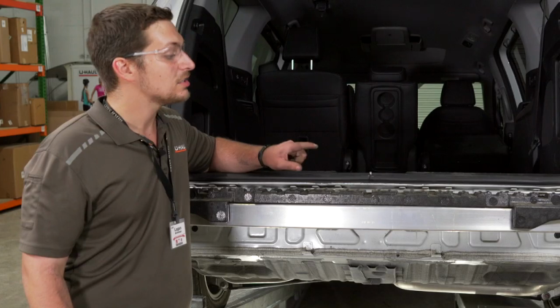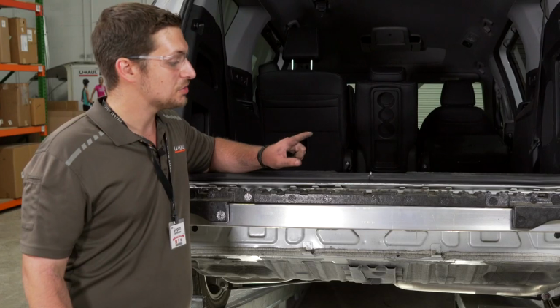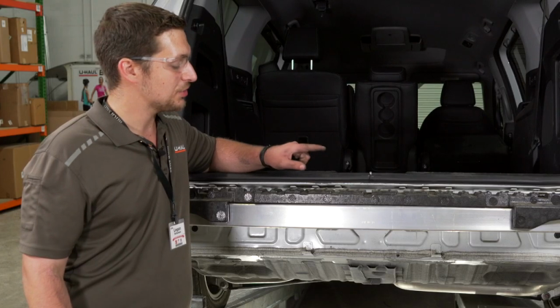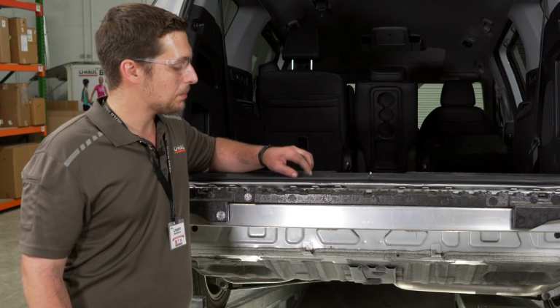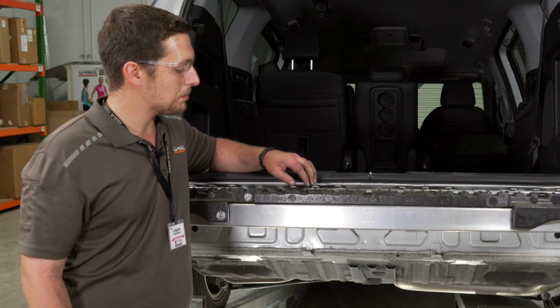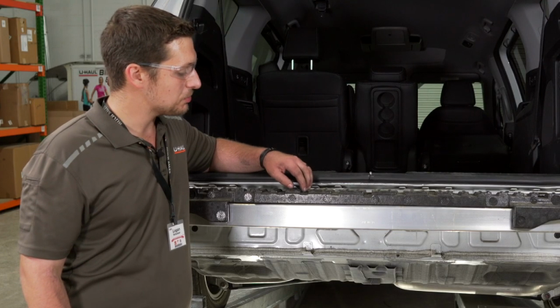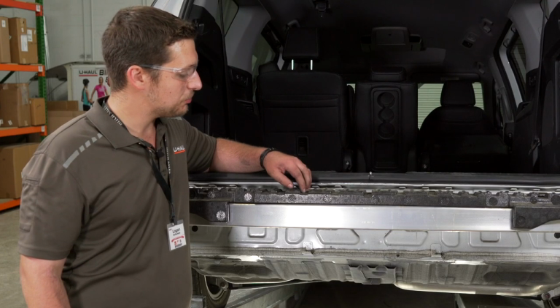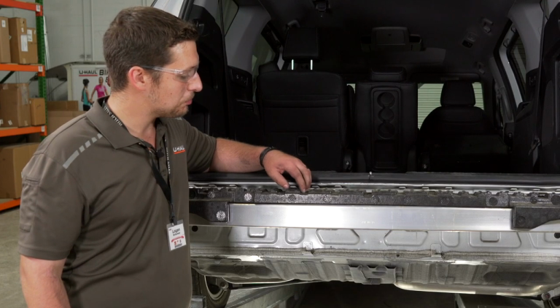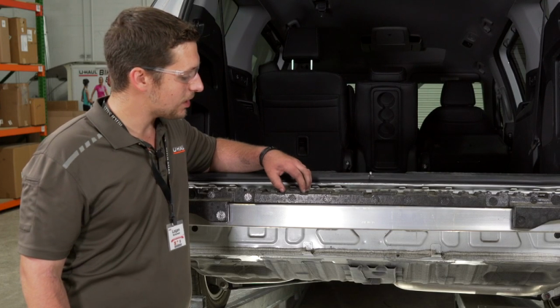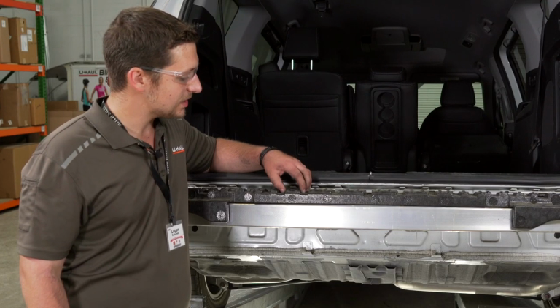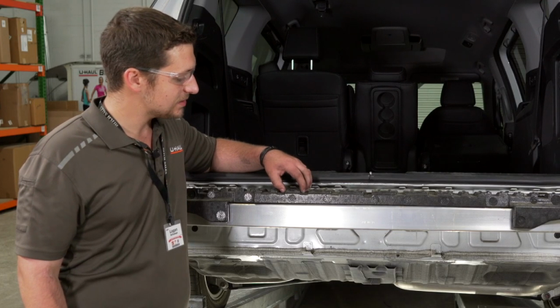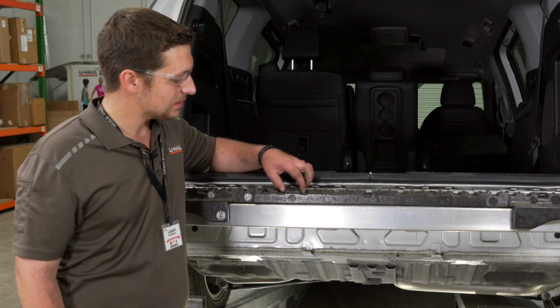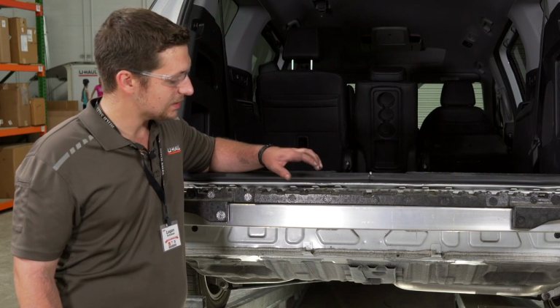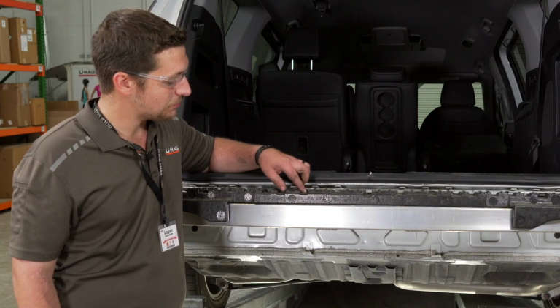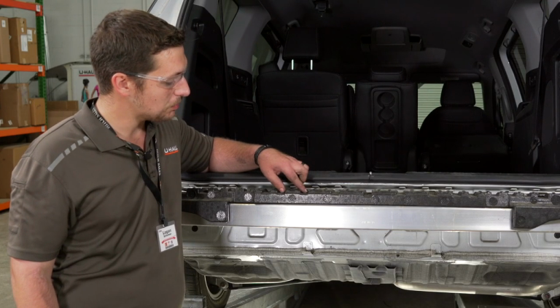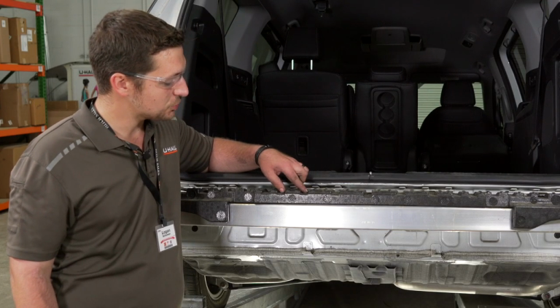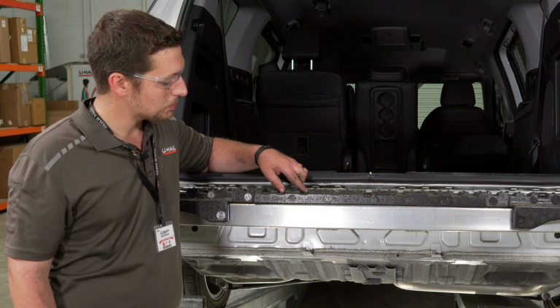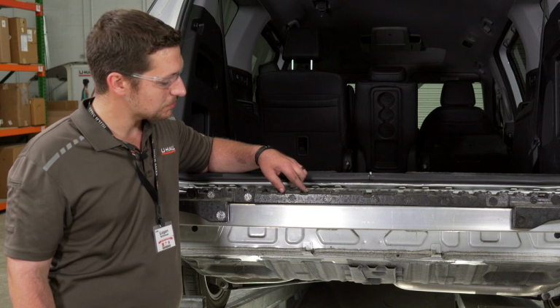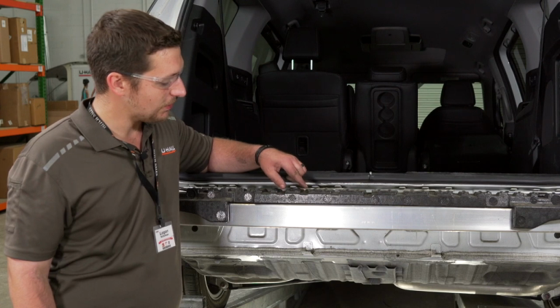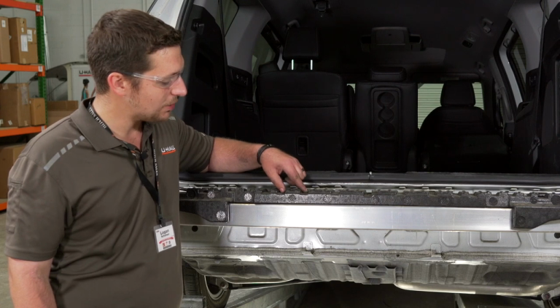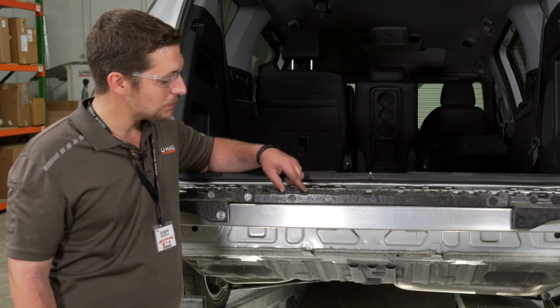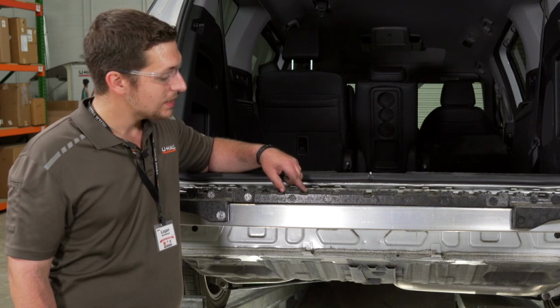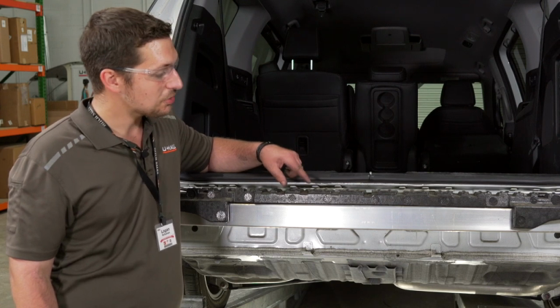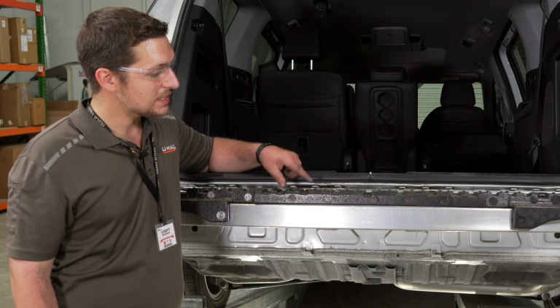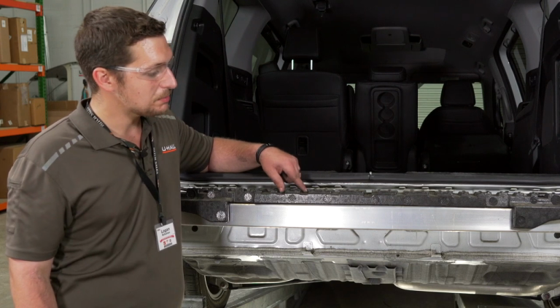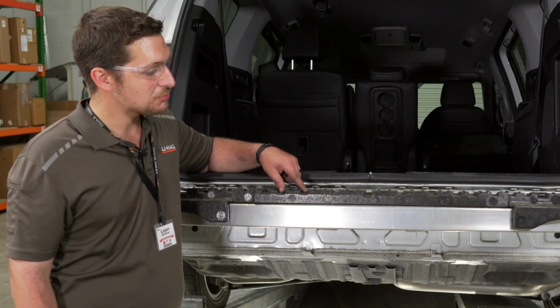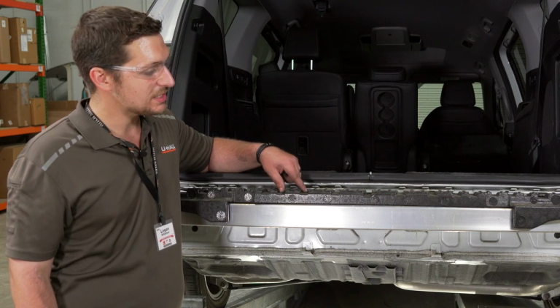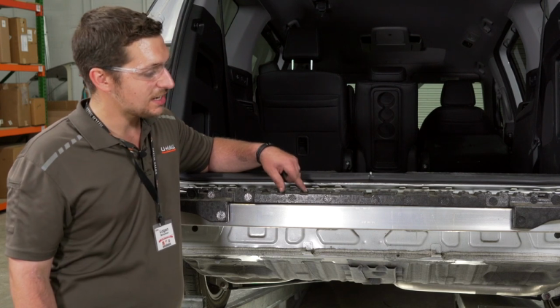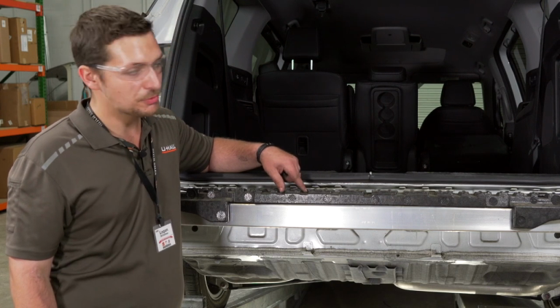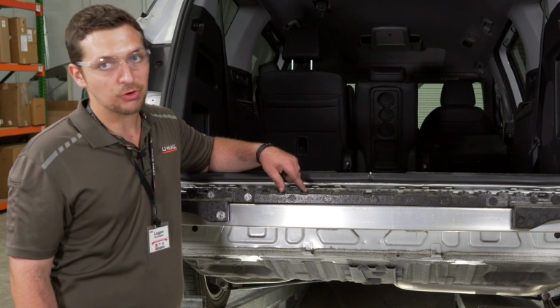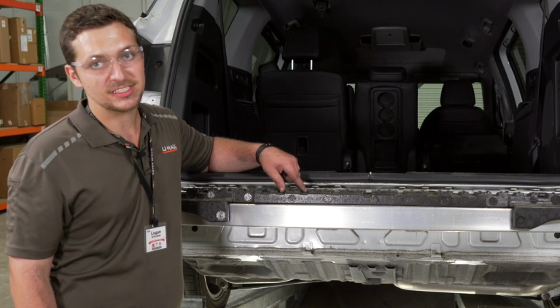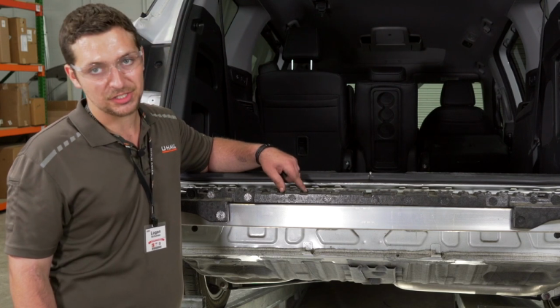During the bumper removal process, this foam absorber fell out. It'll need to be reattached before continuing.